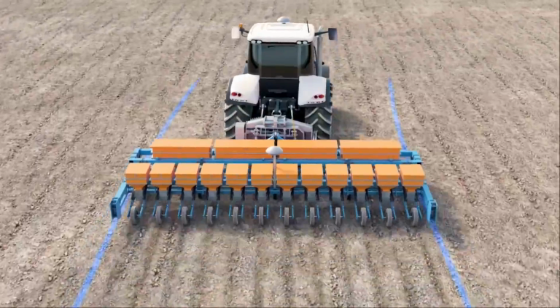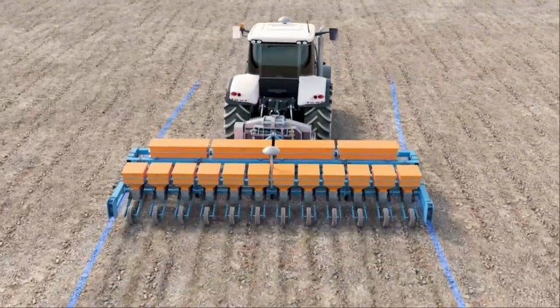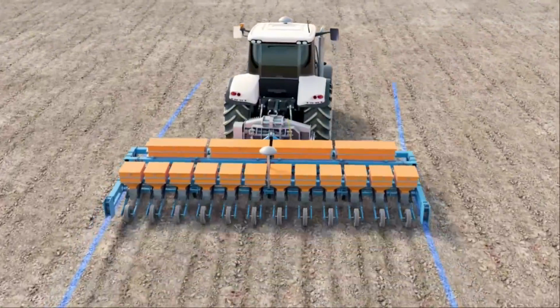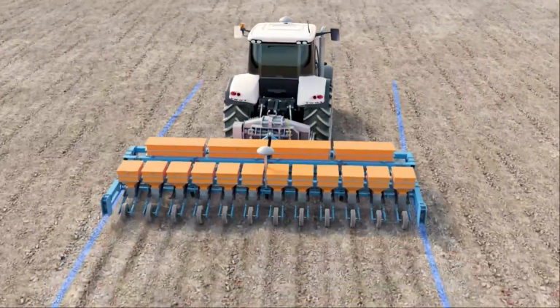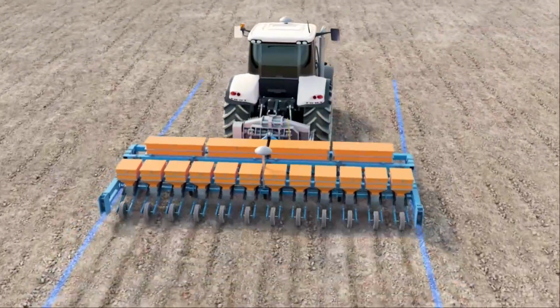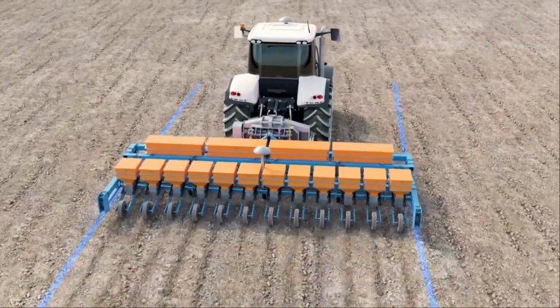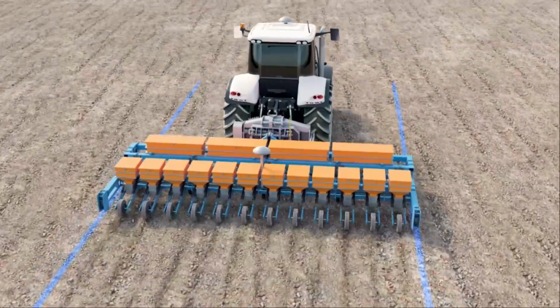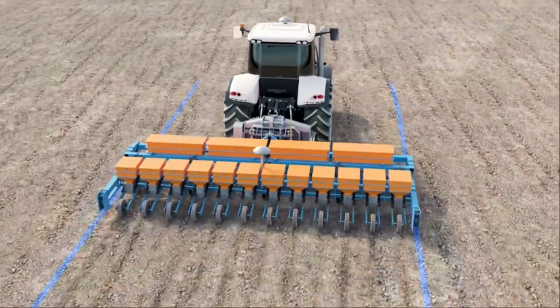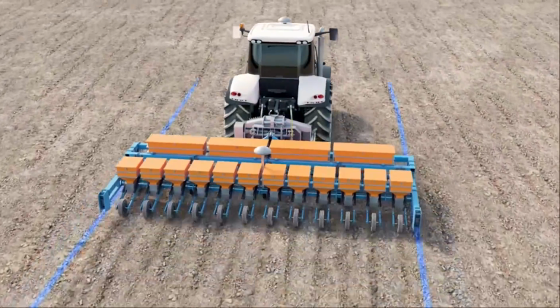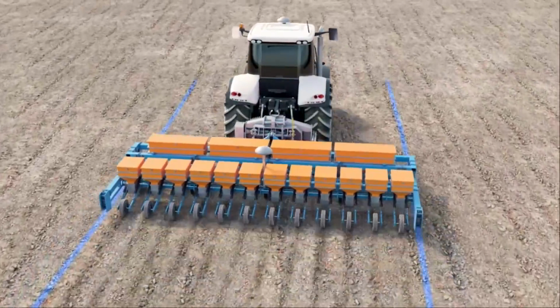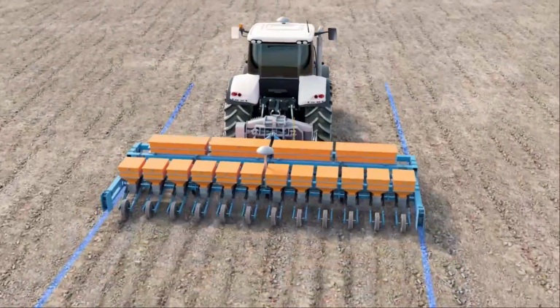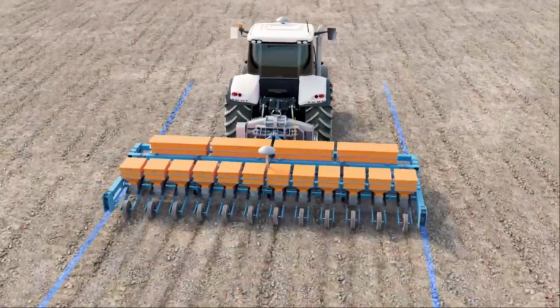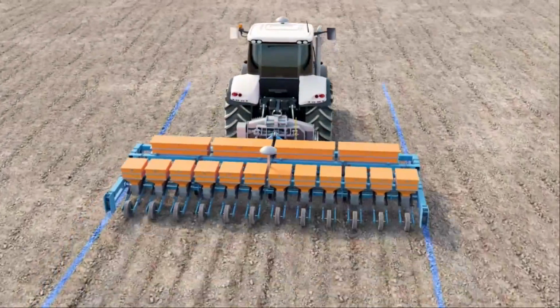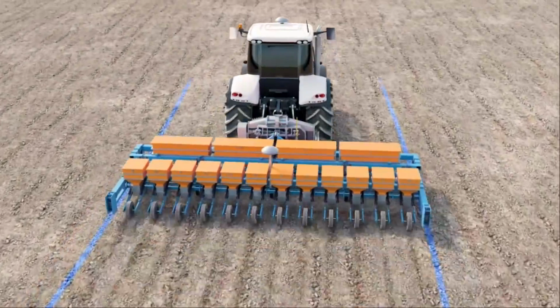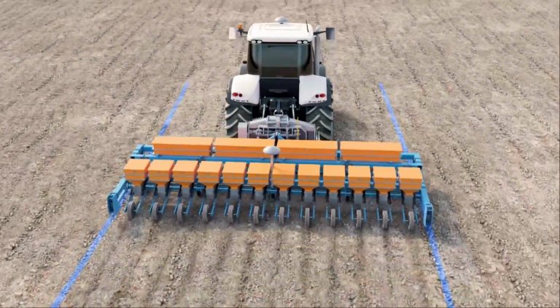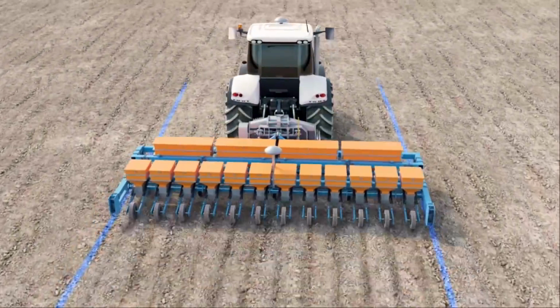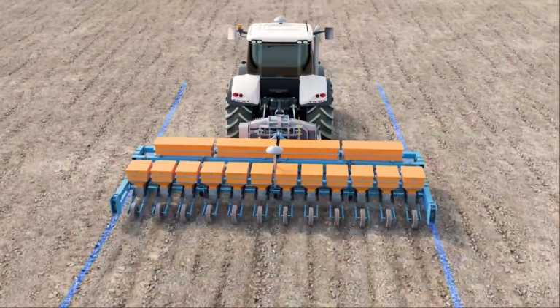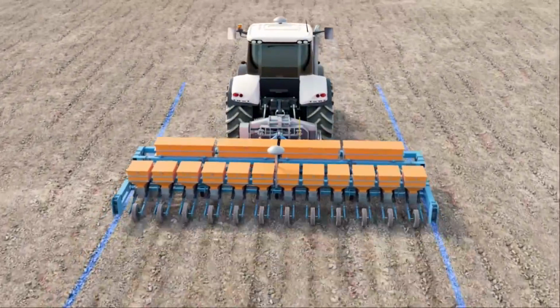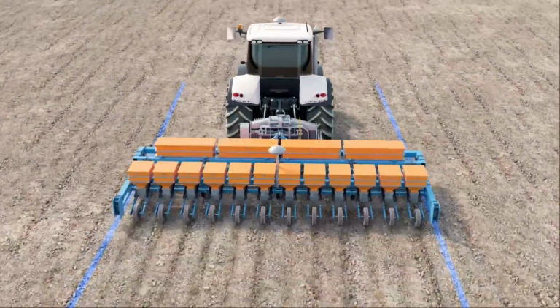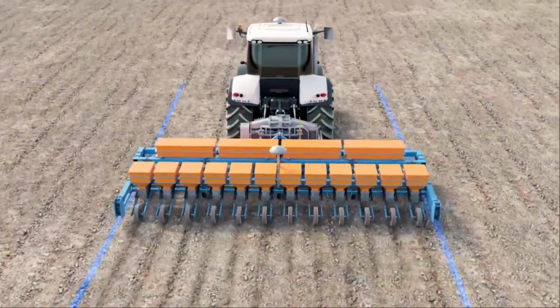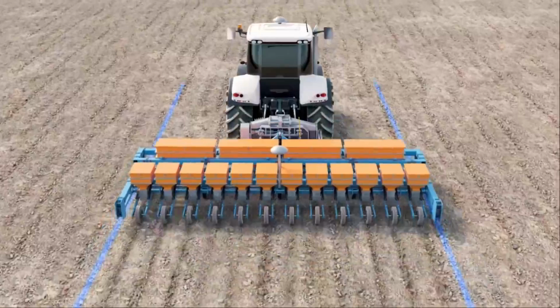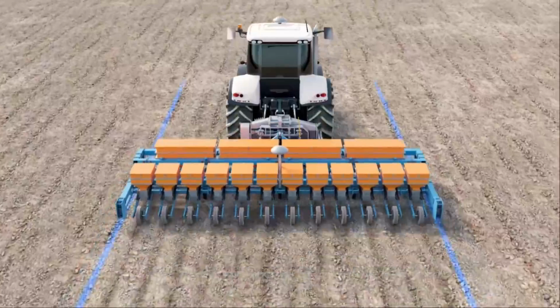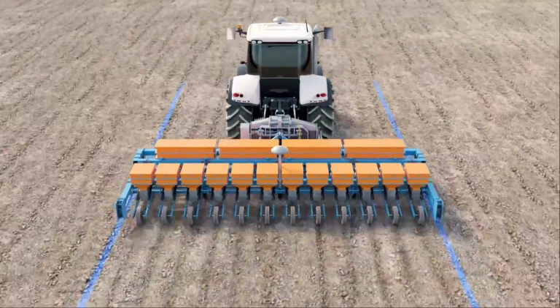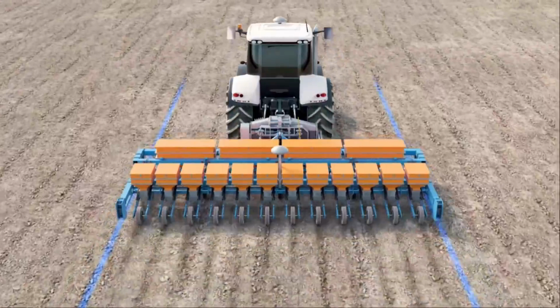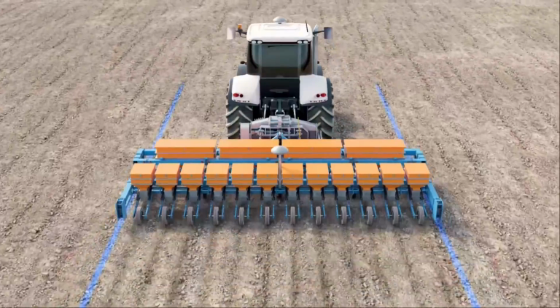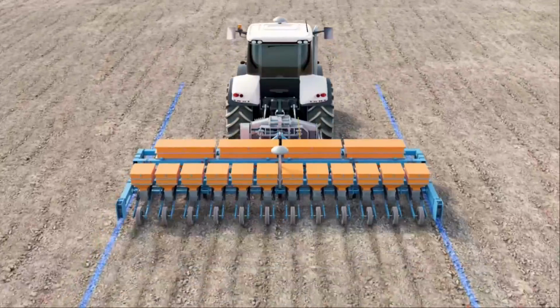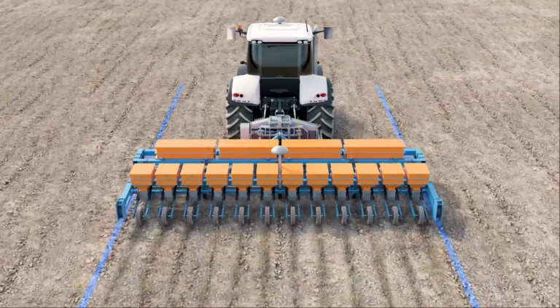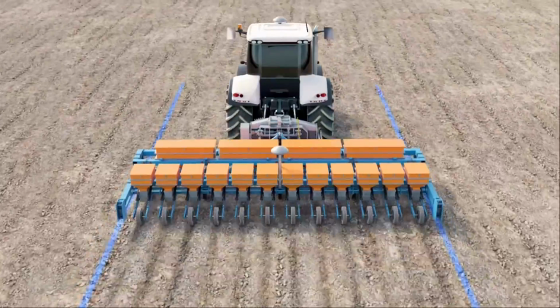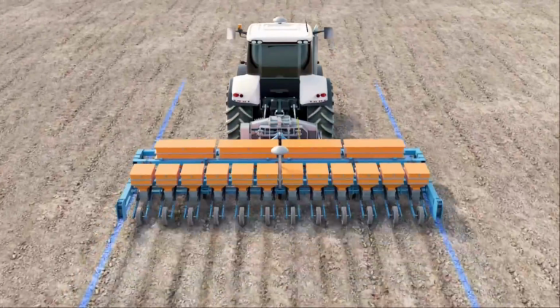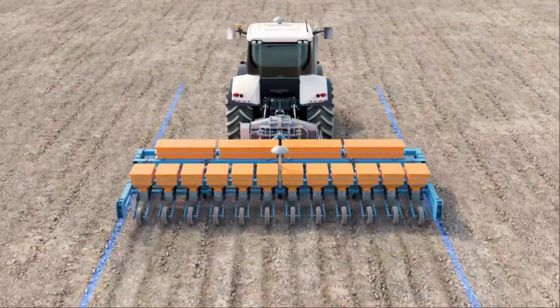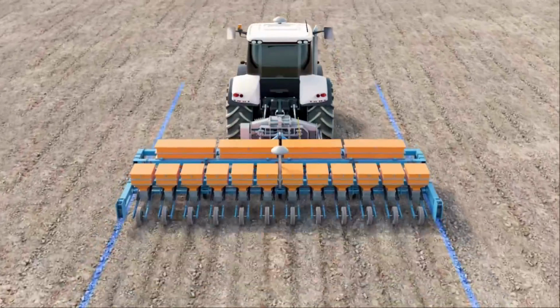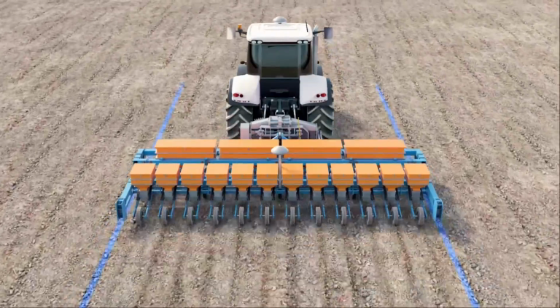Even in a flat field, an implement can drift if the soil is harder on one side or if the implement is not perfectly symmetrical.